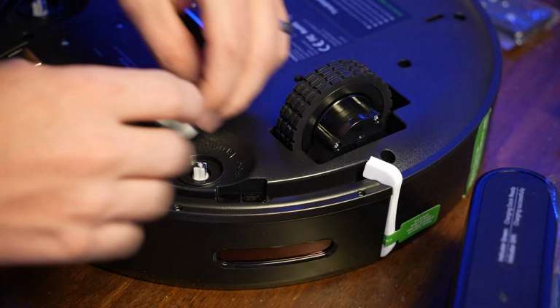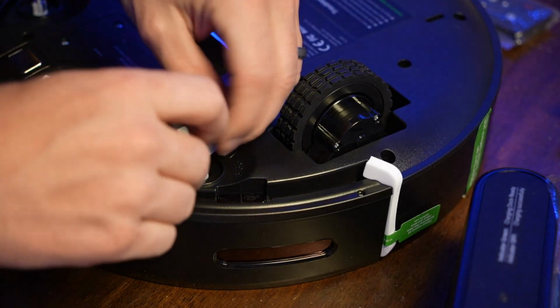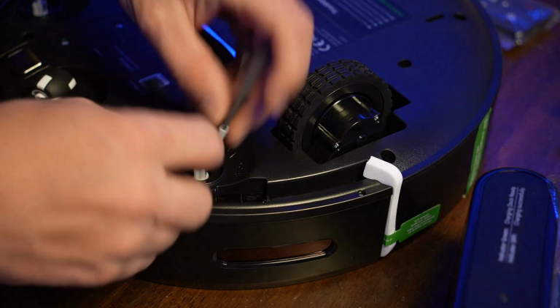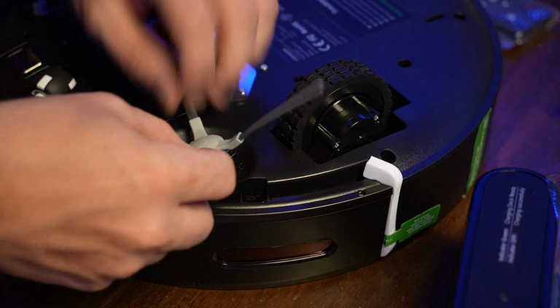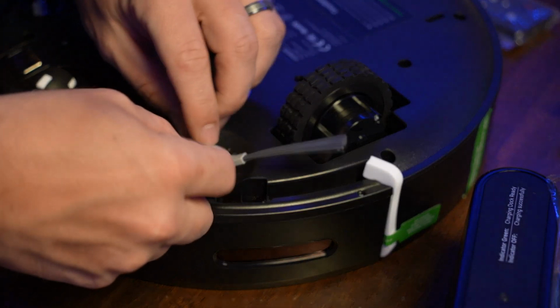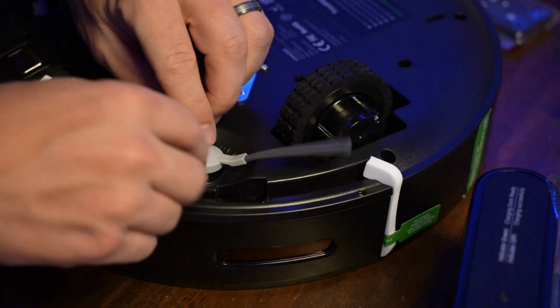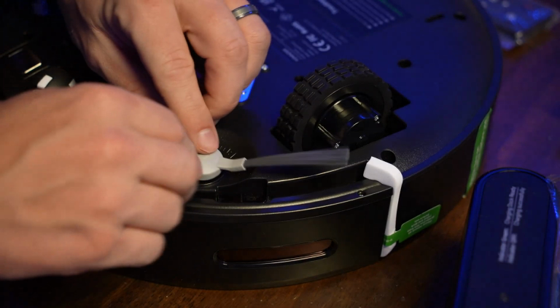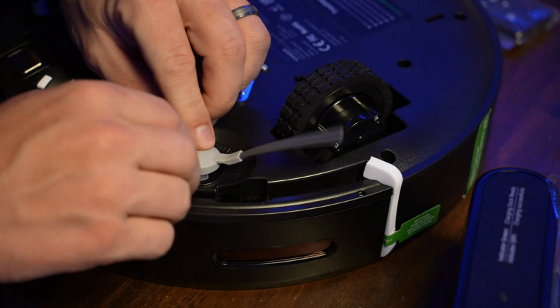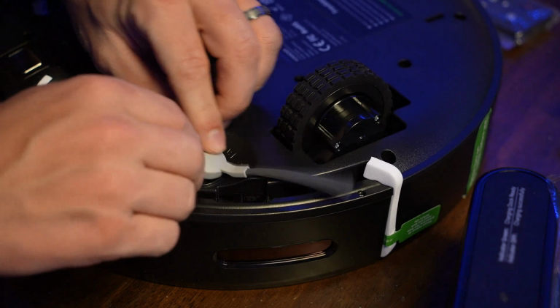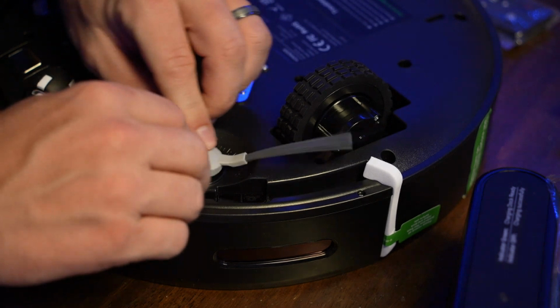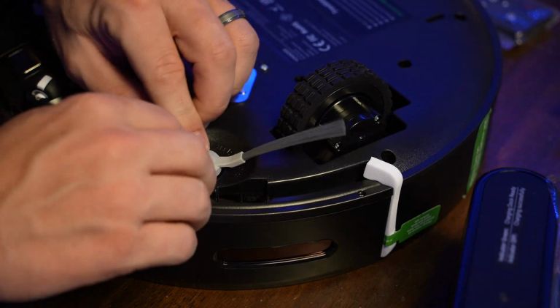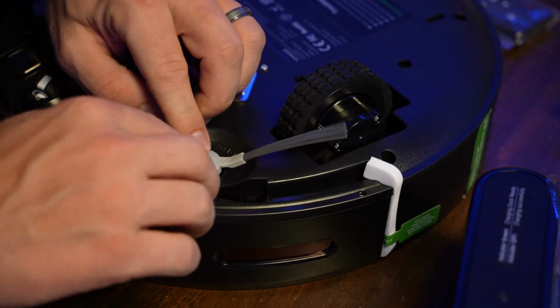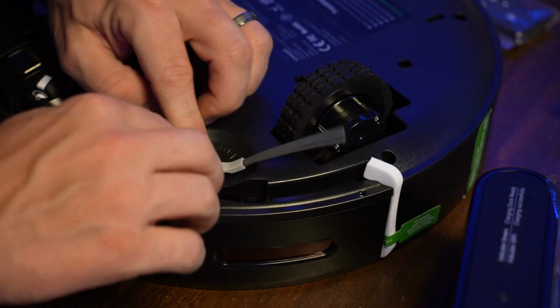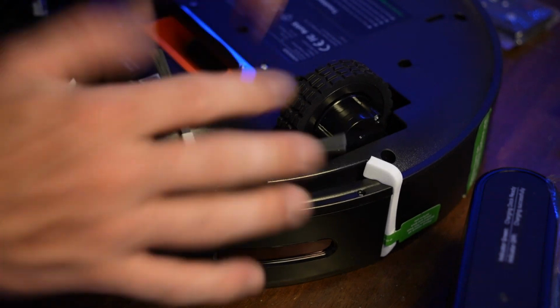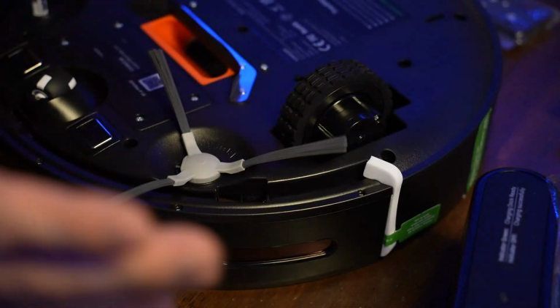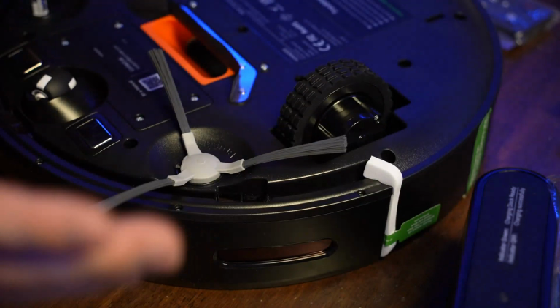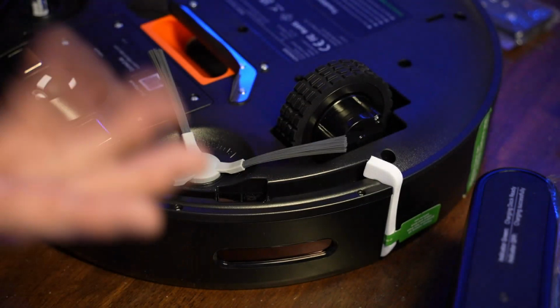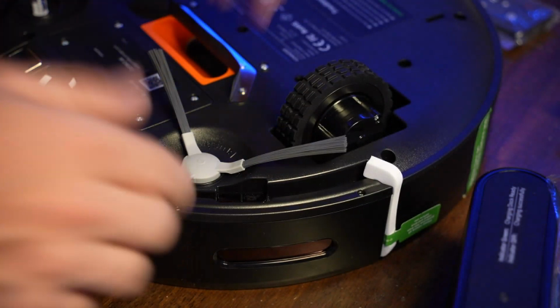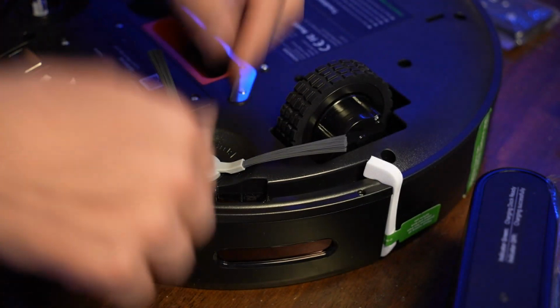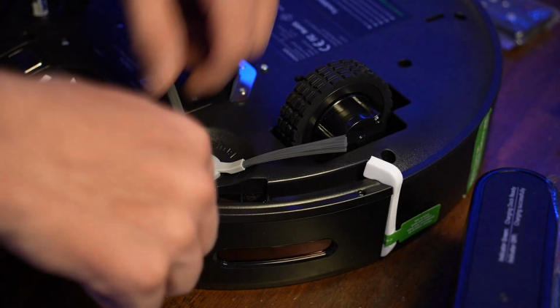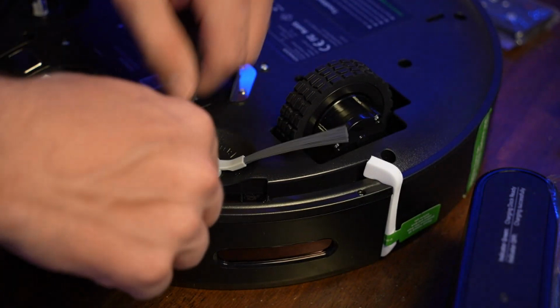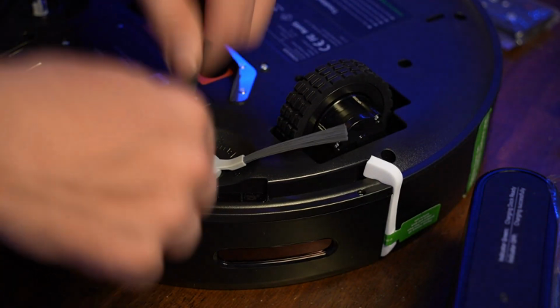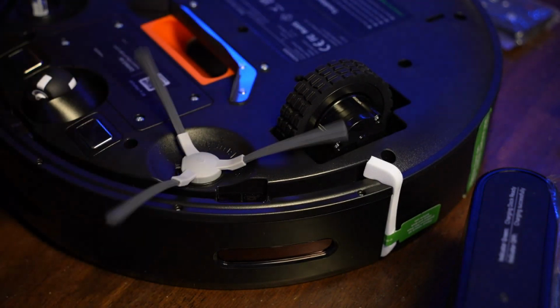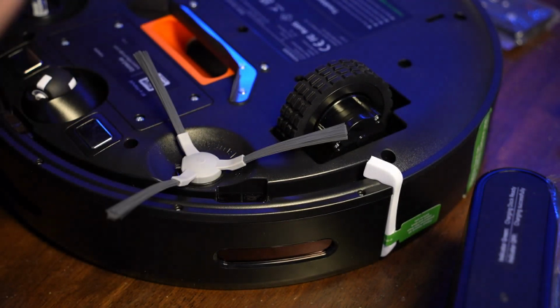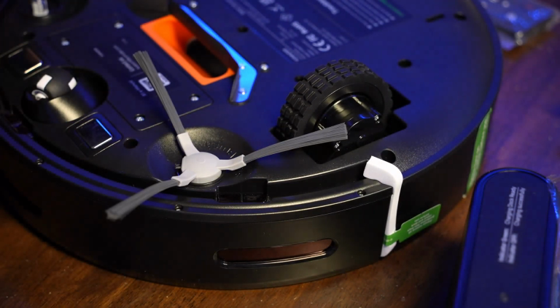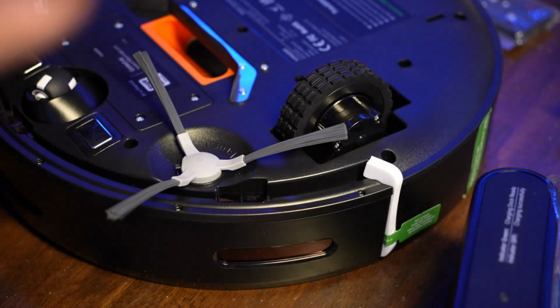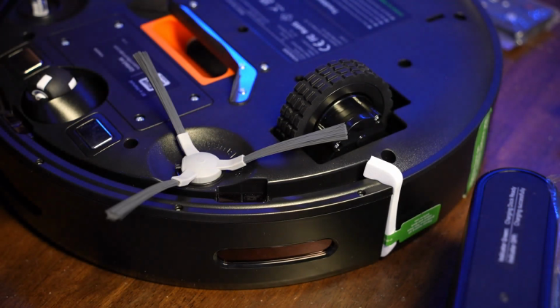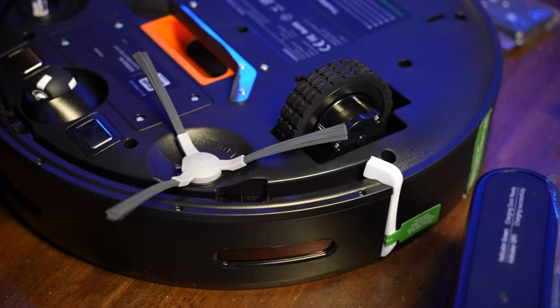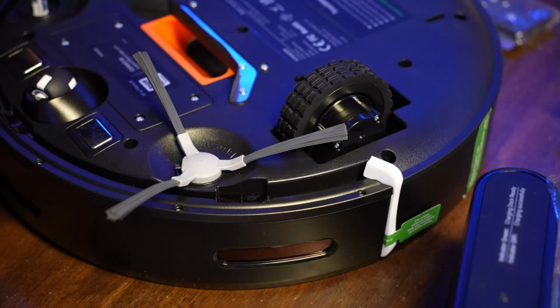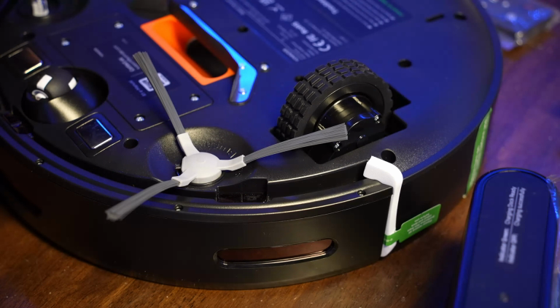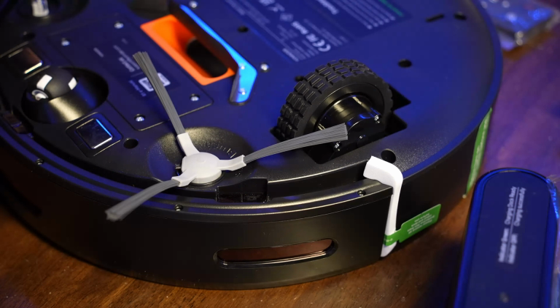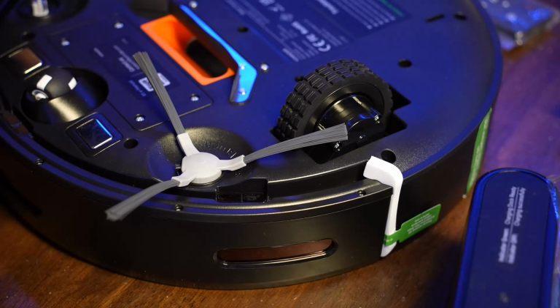To attach the little sweeper, it's pretty straightforward. You just put it on there, line it up, pop it on. And you can just pull it off. Pretty basic.